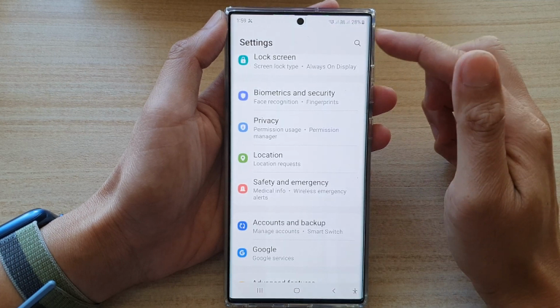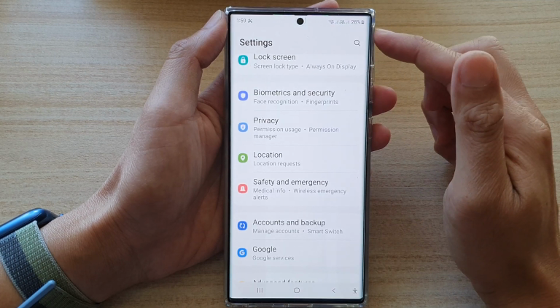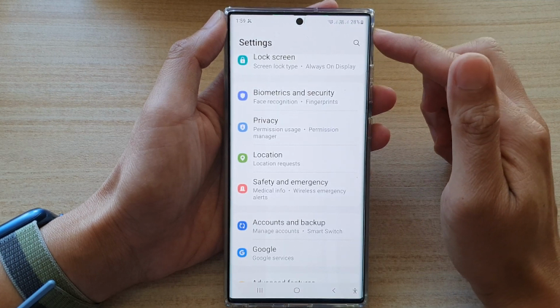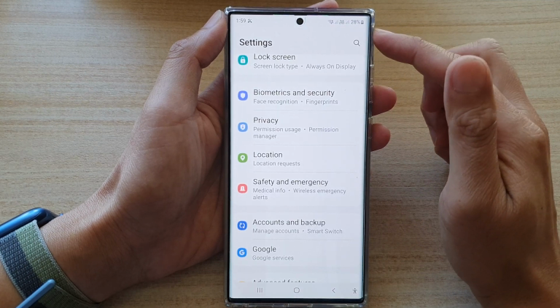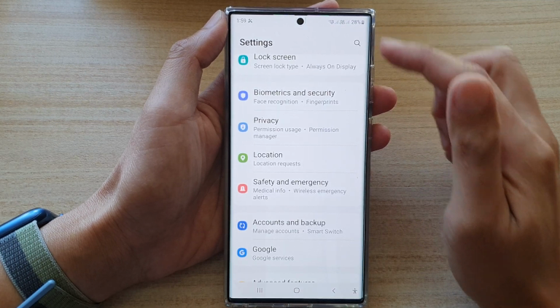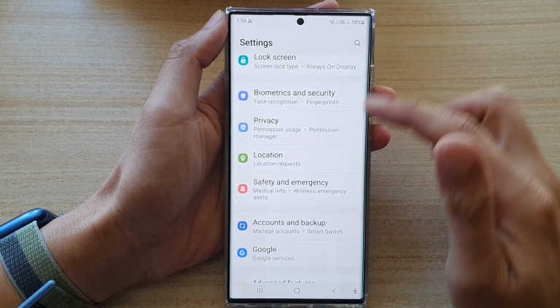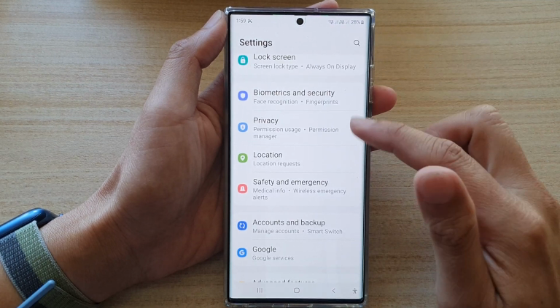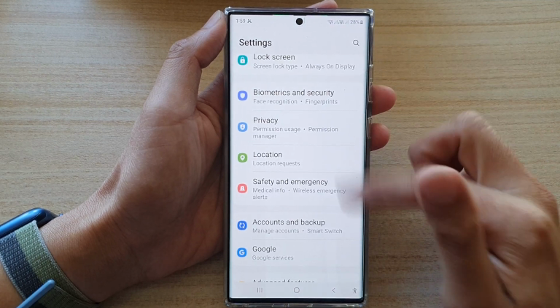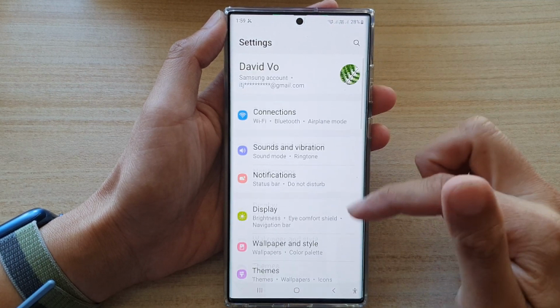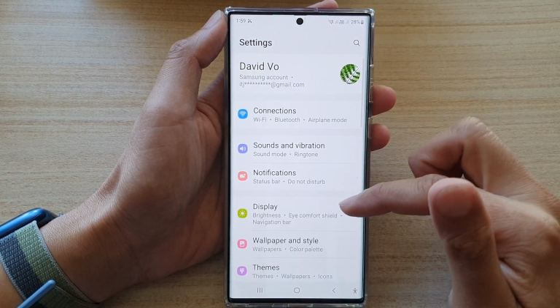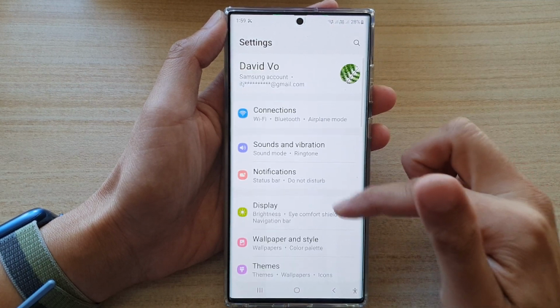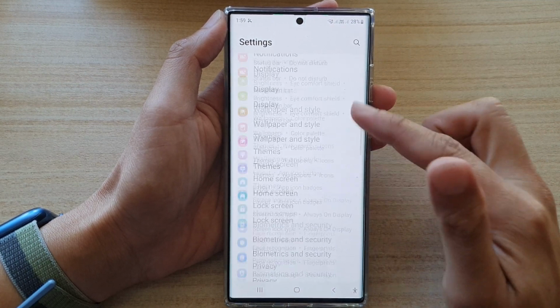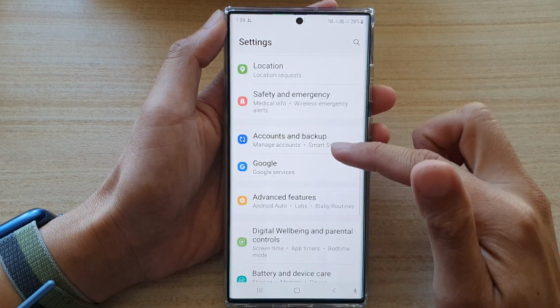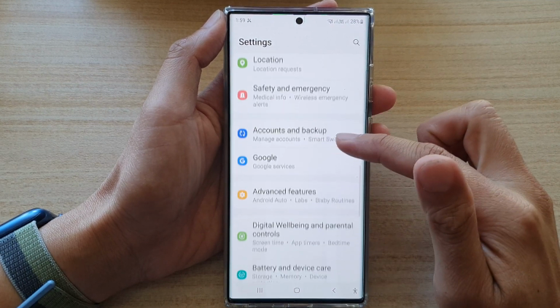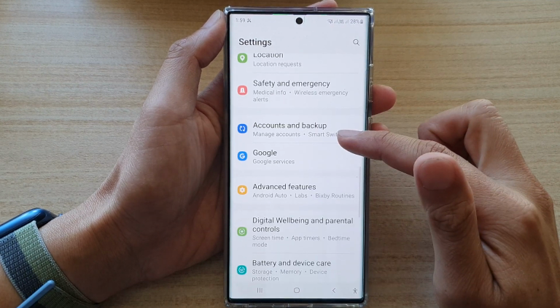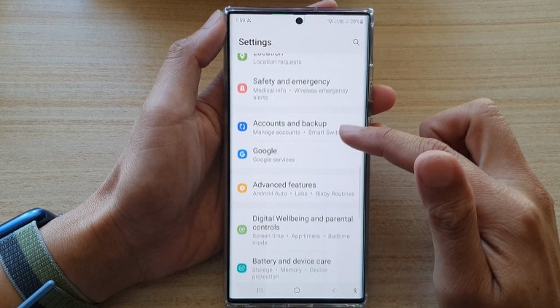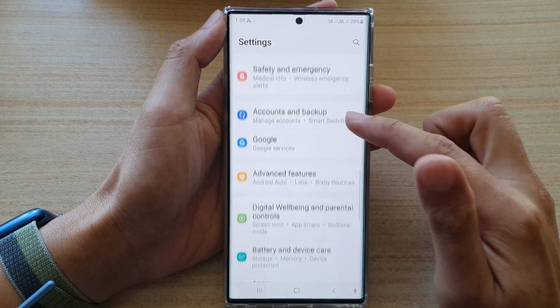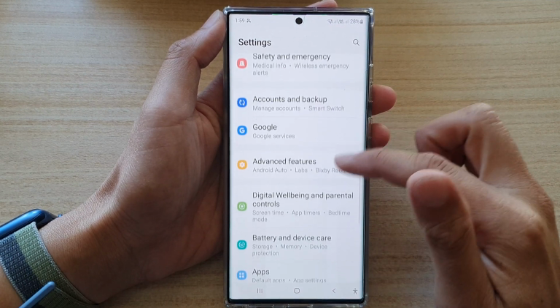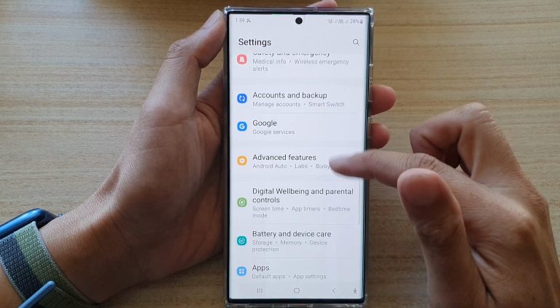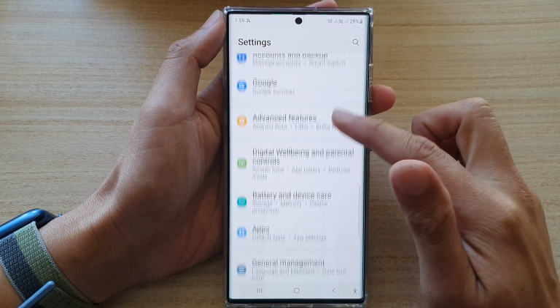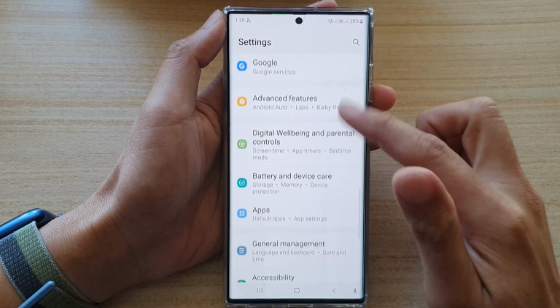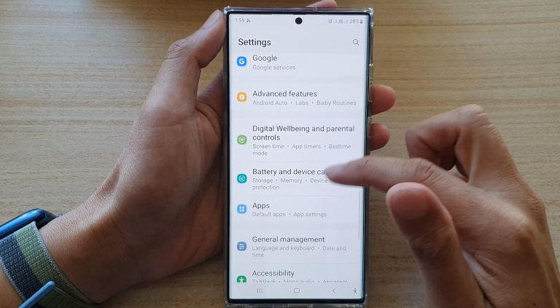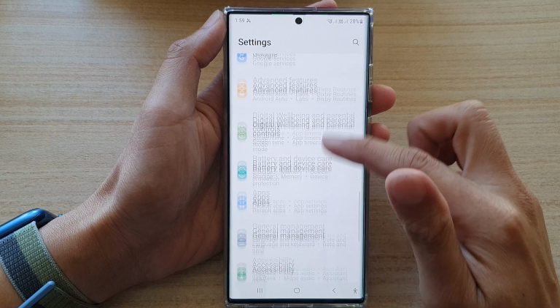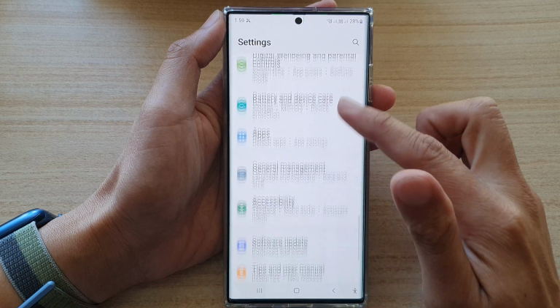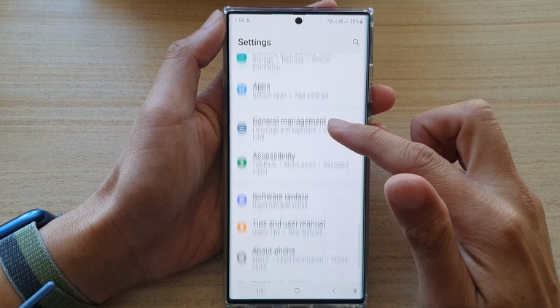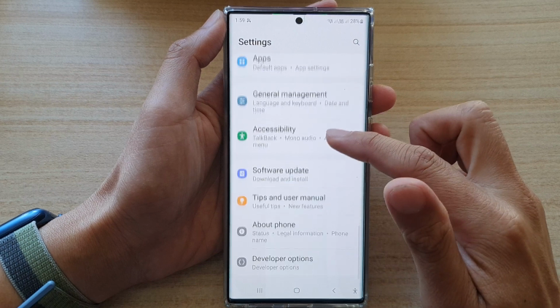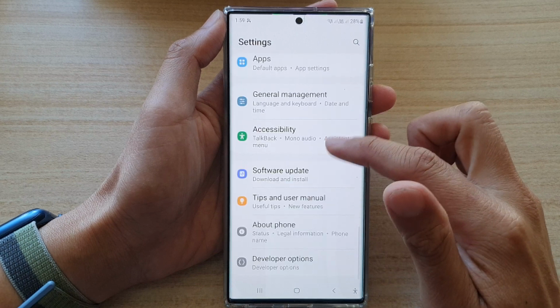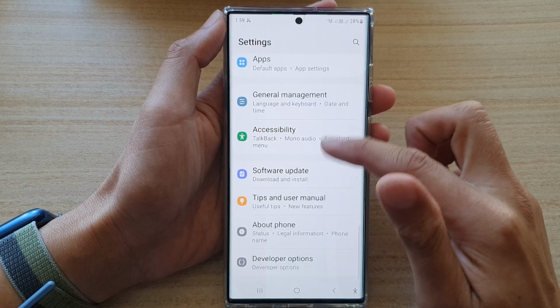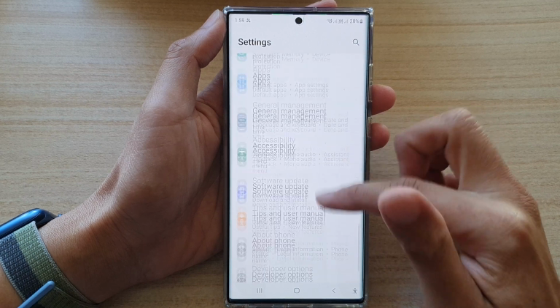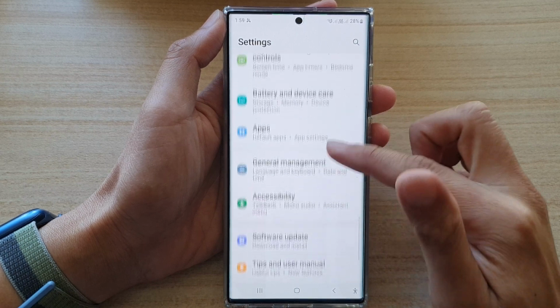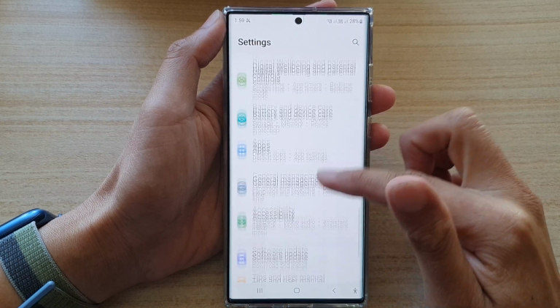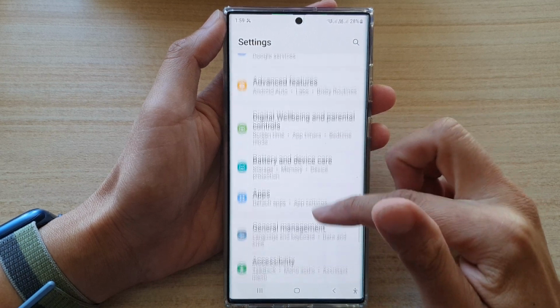In settings, go down and tap on Biometrics and Security.